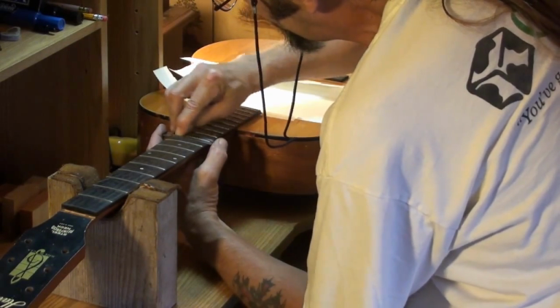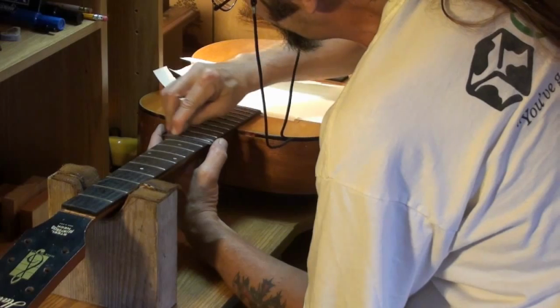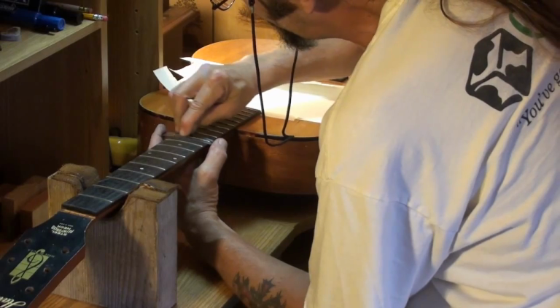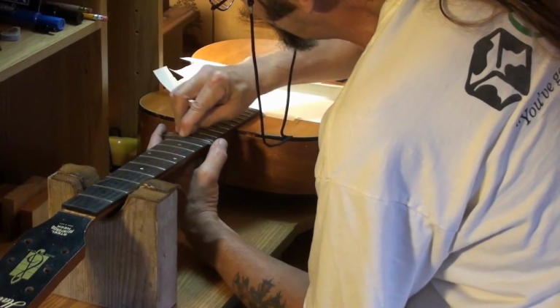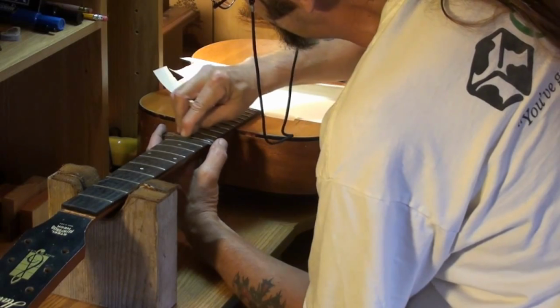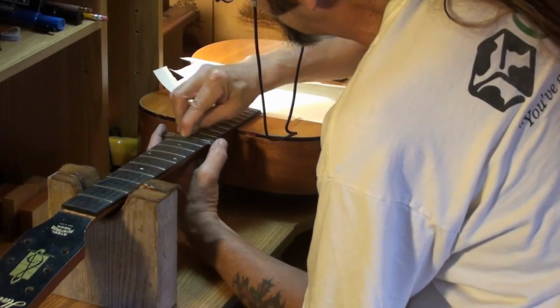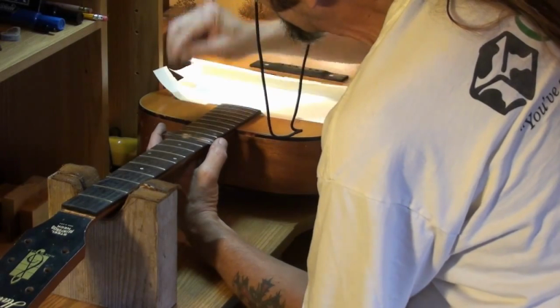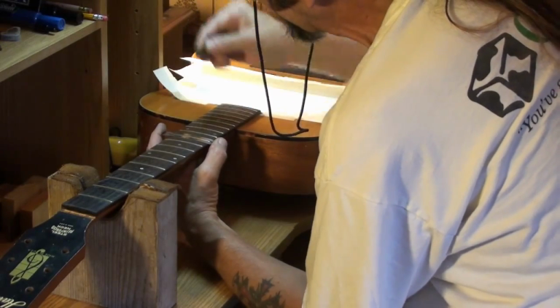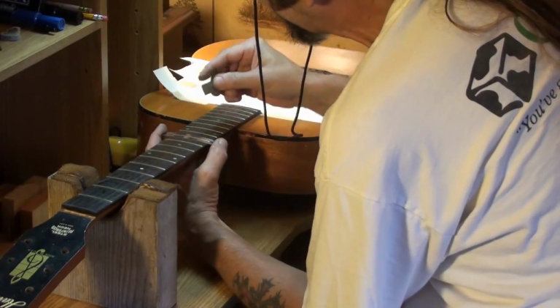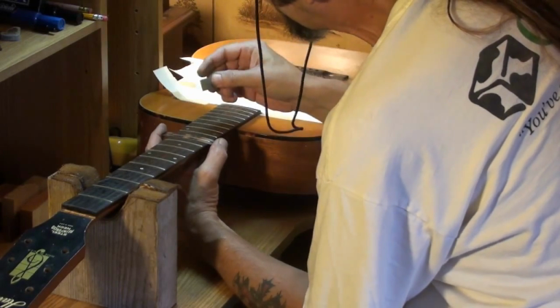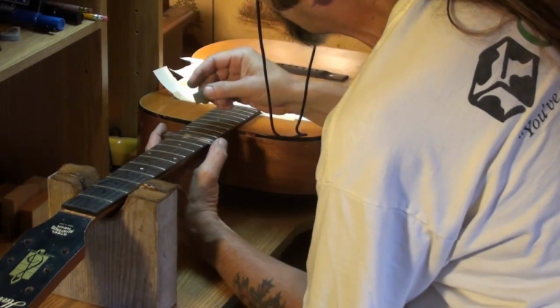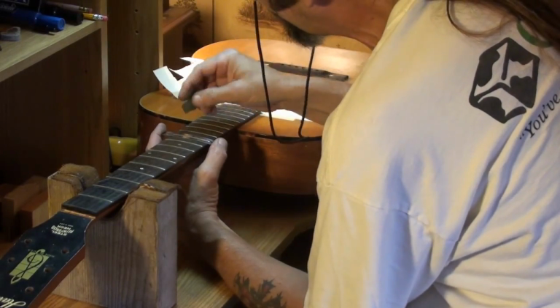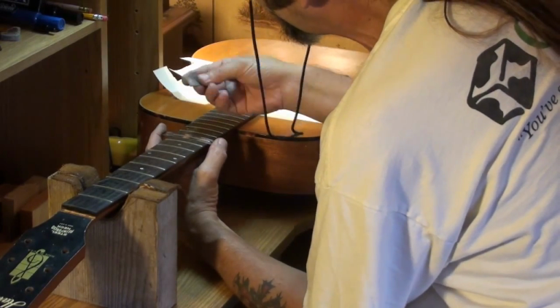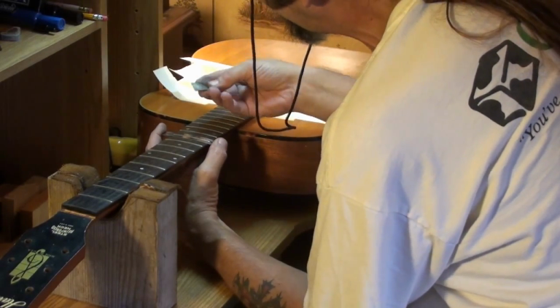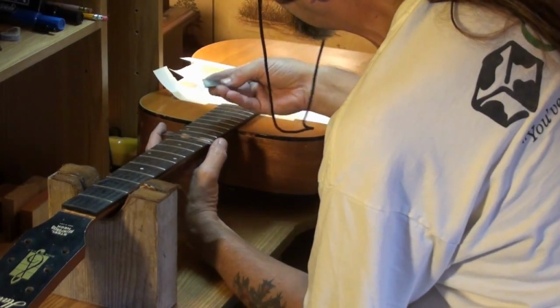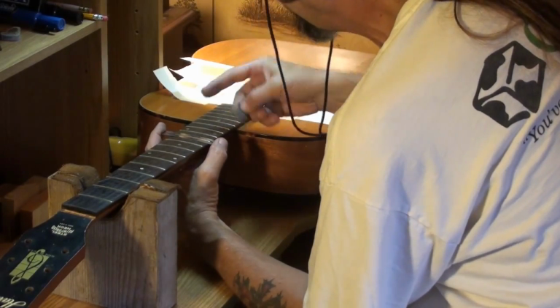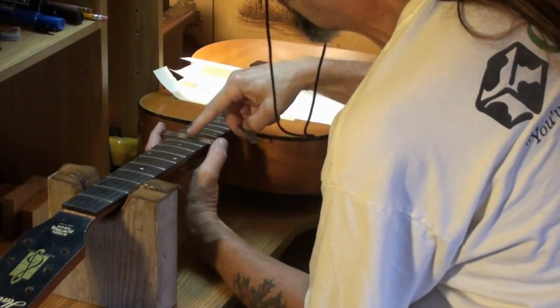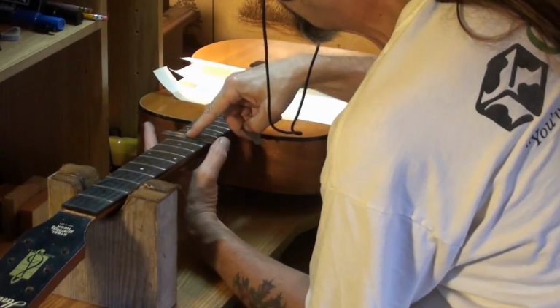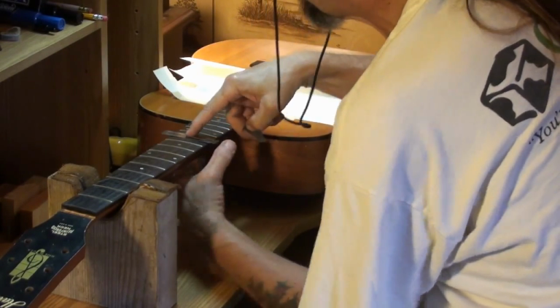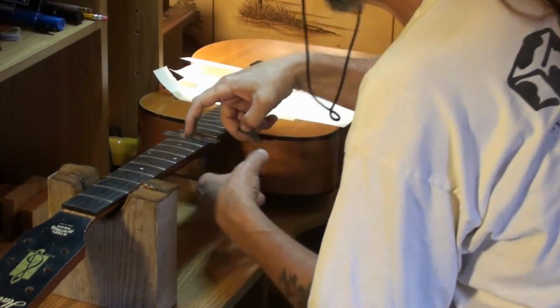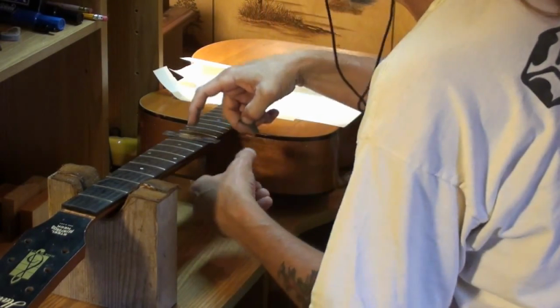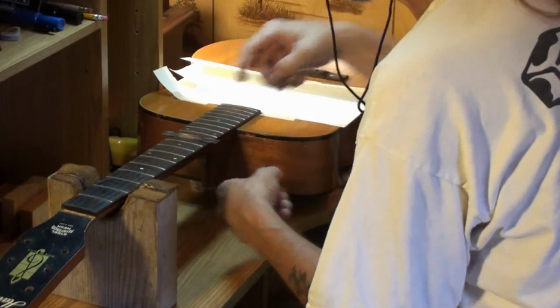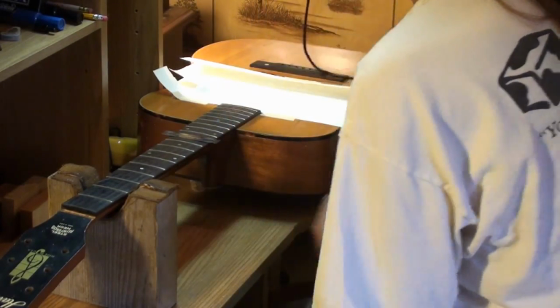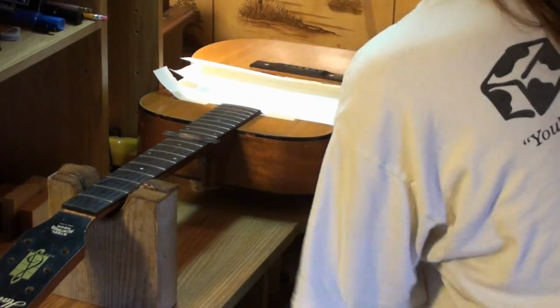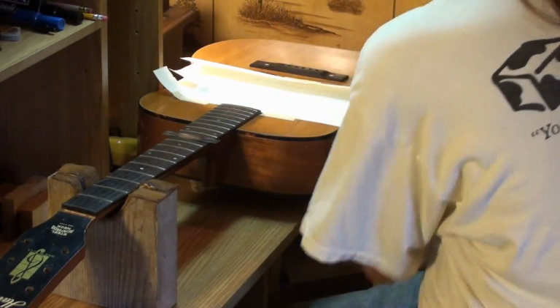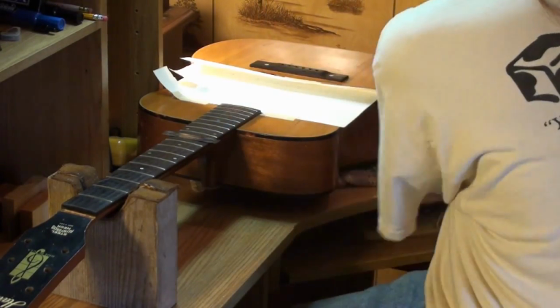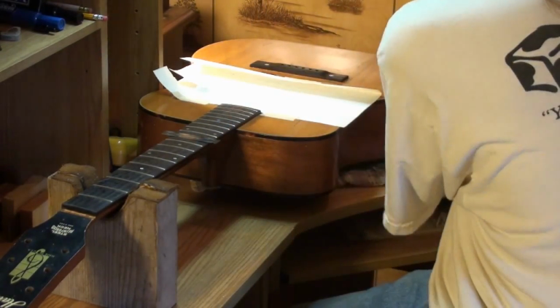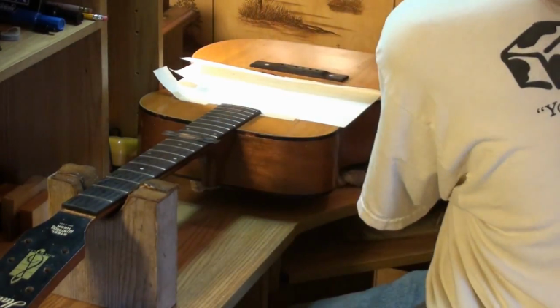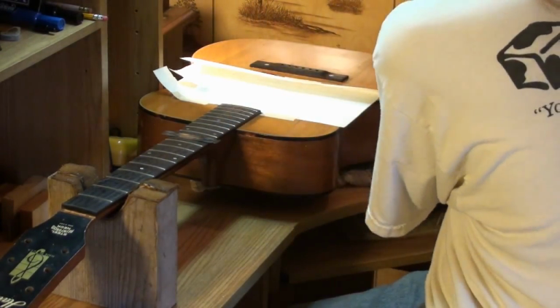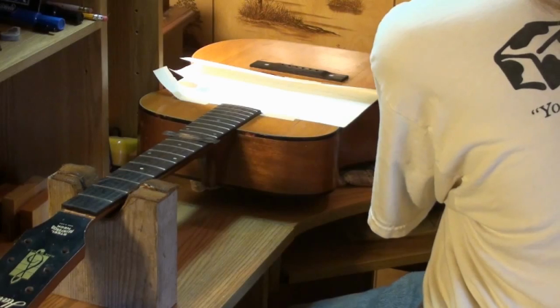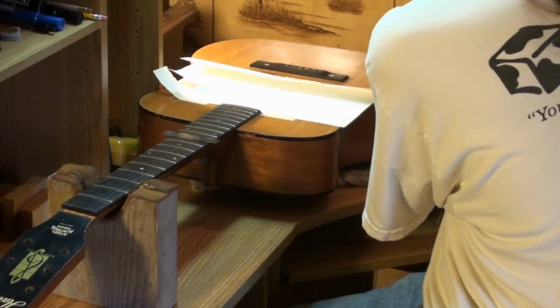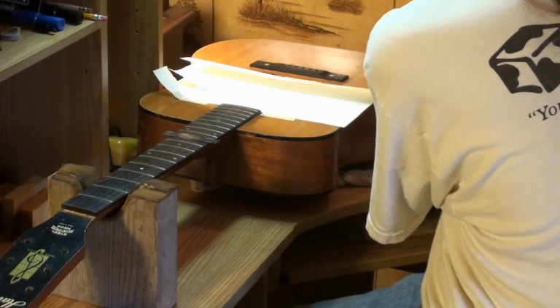A lot of guys I see sand this way — along the fret — which is okay, but I prefer going from side to side because you can get down on the side of the crown, both sides of it plus the middle. So you can be assured you're making contact with the entire fret — all of it that's exposed above the fretboard protector. Shortly here I'll be putting the polish on it — it's a really lightly abrasive polish.